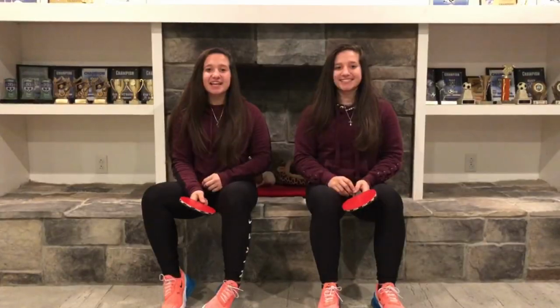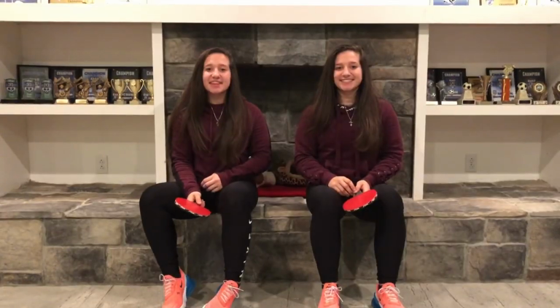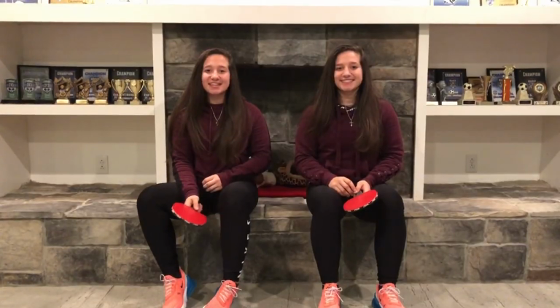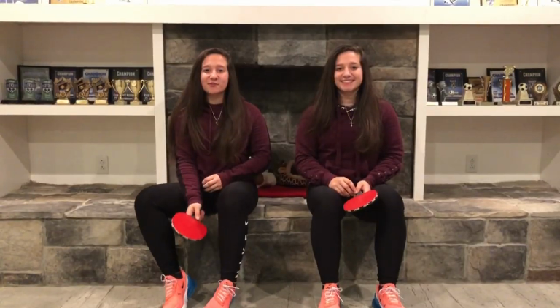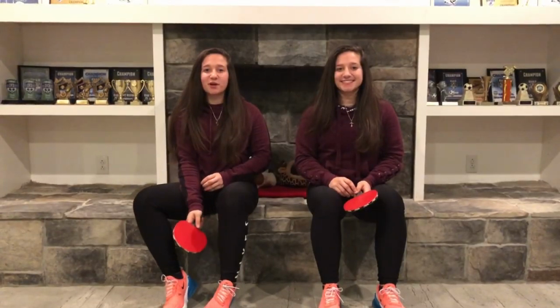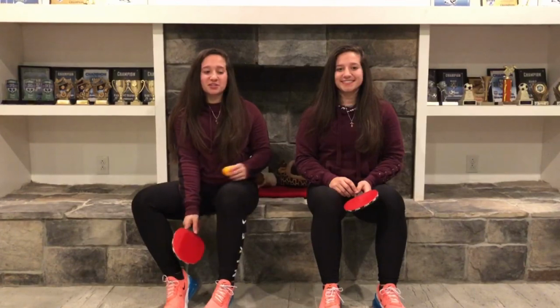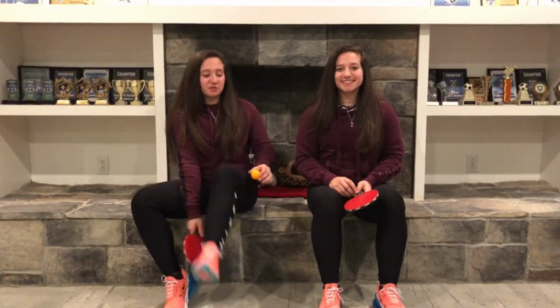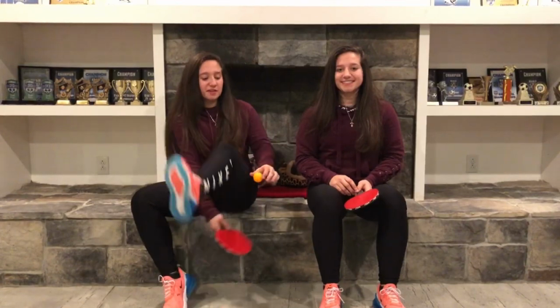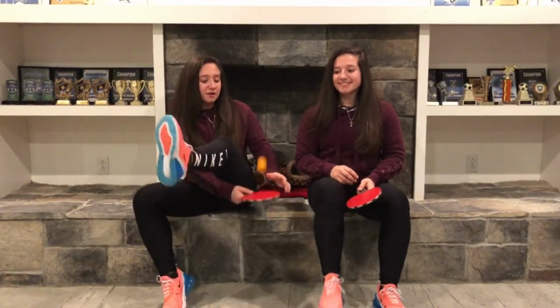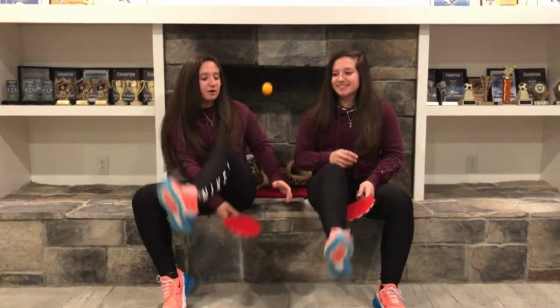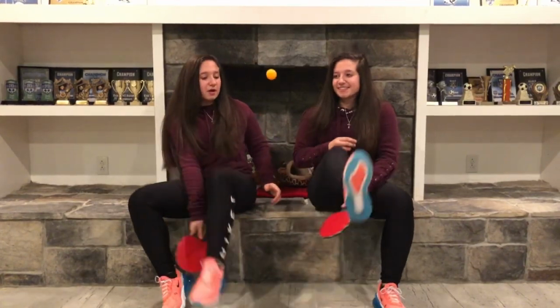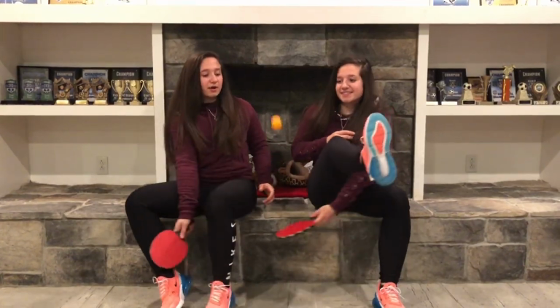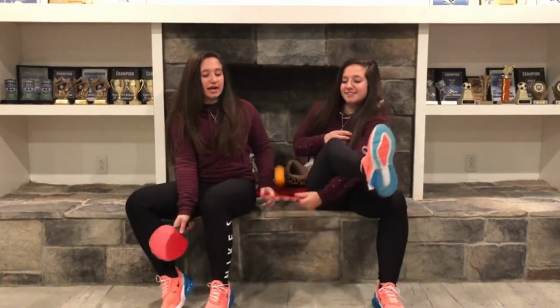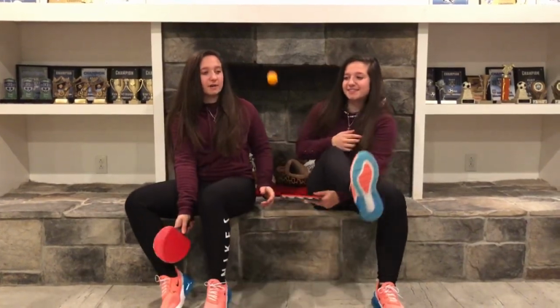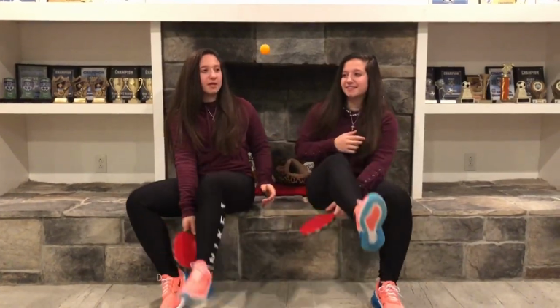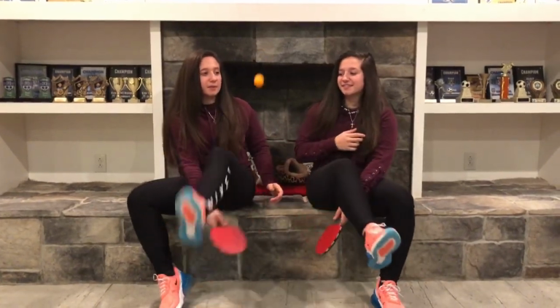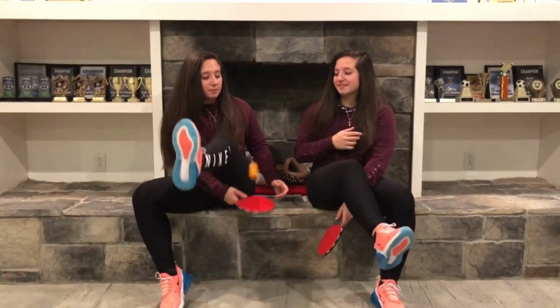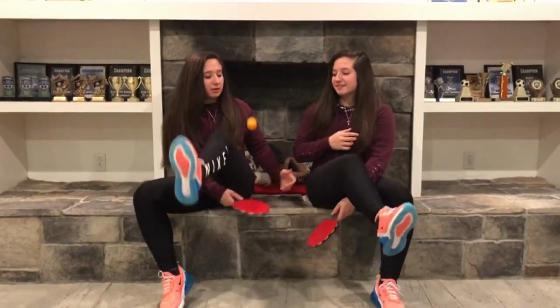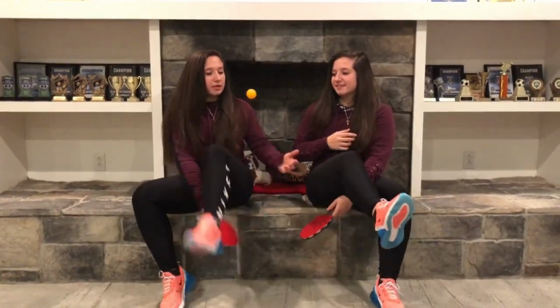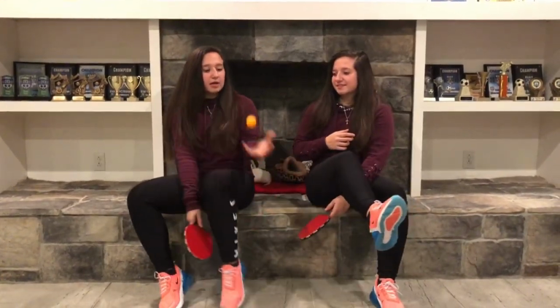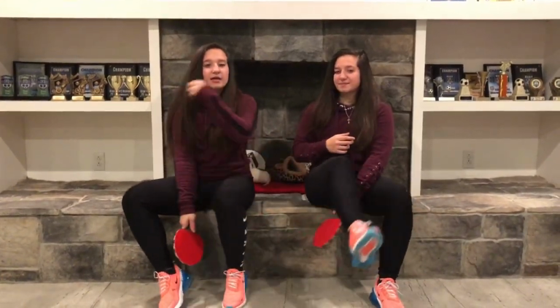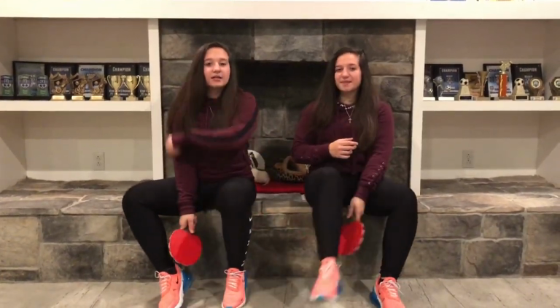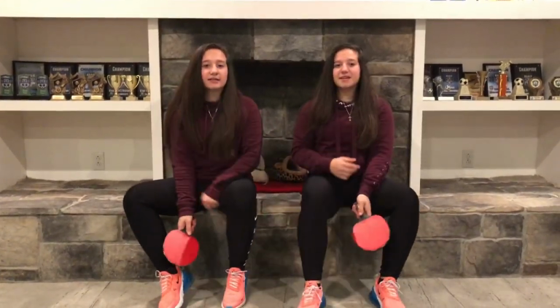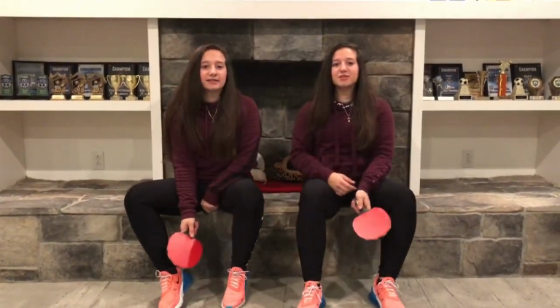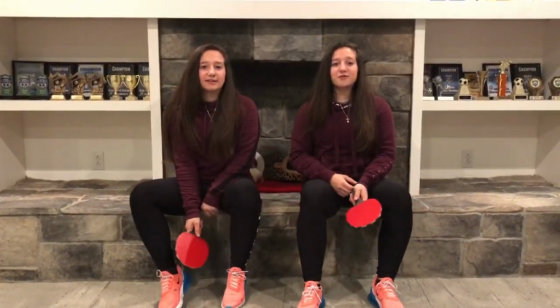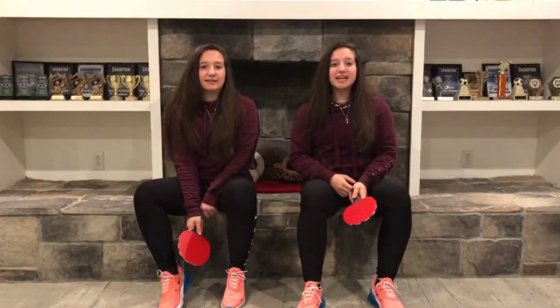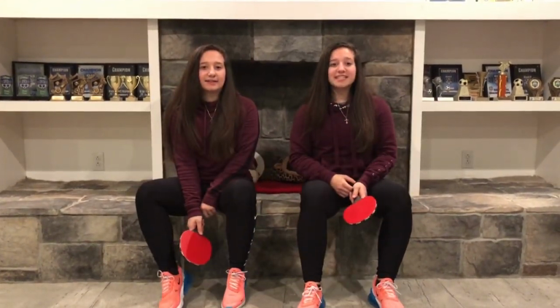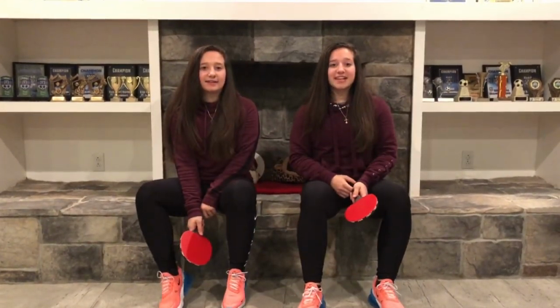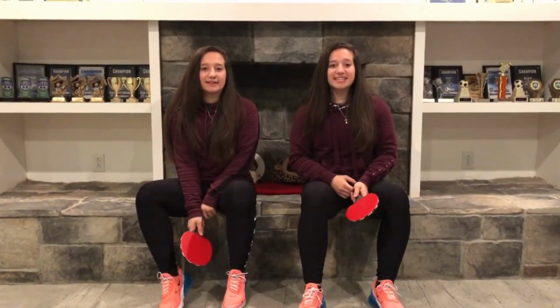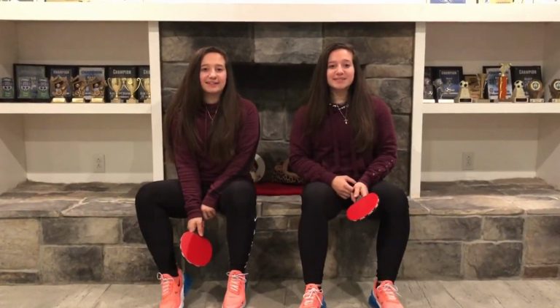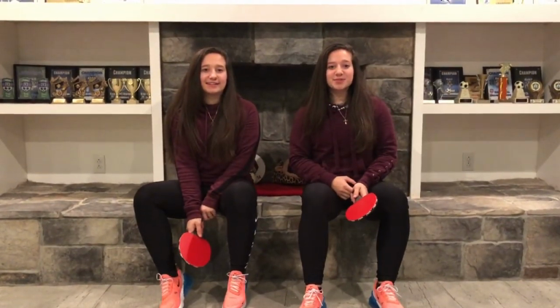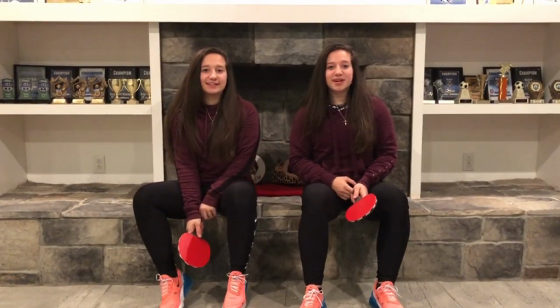Thank you for watching our video on how to play ping pong. Don't forget to like and subscribe.